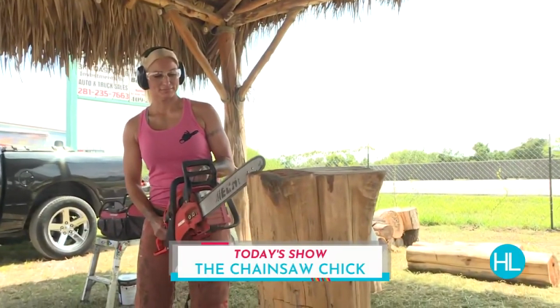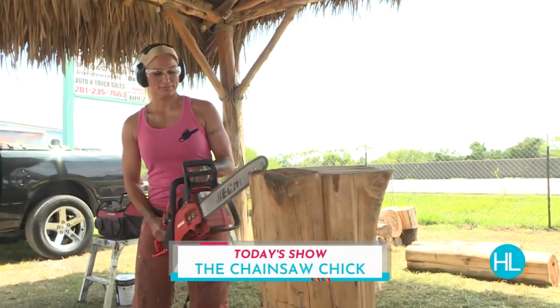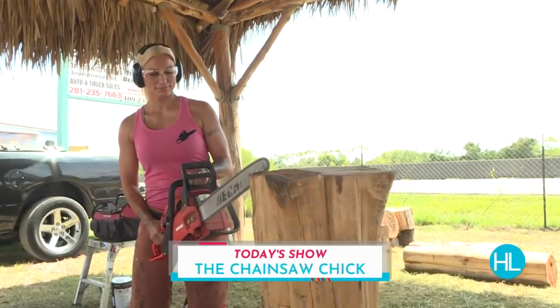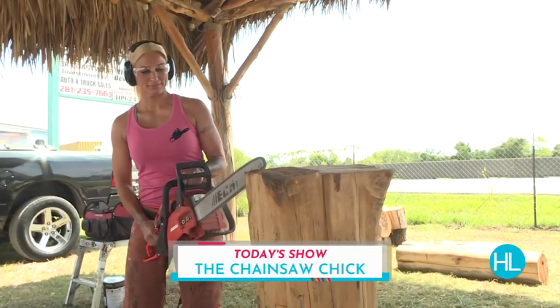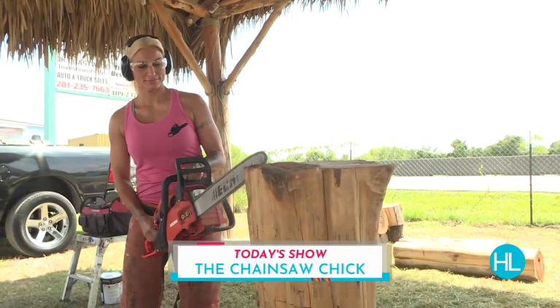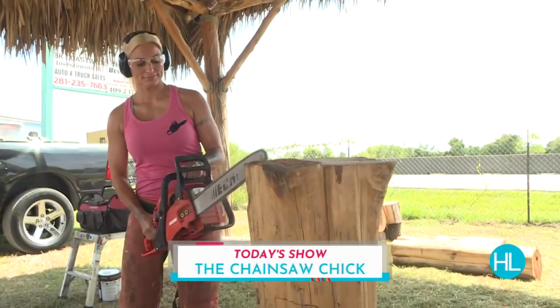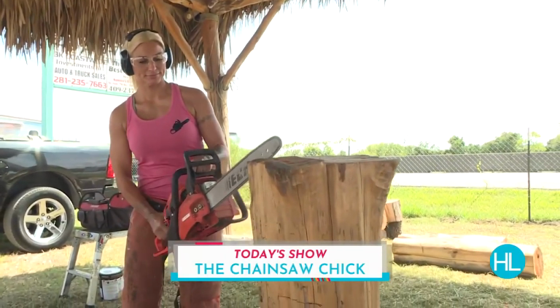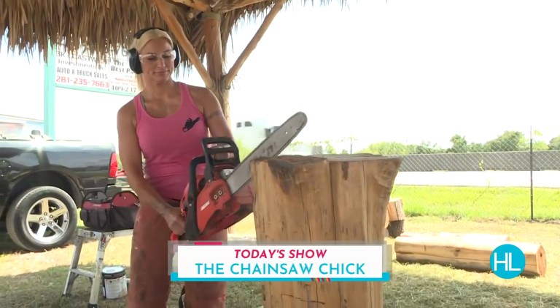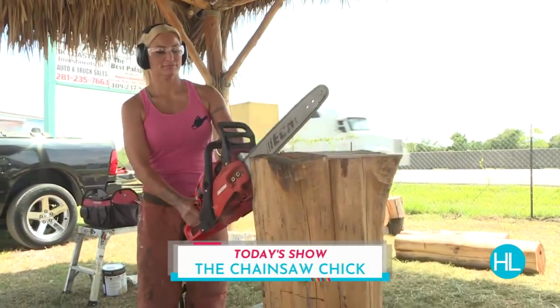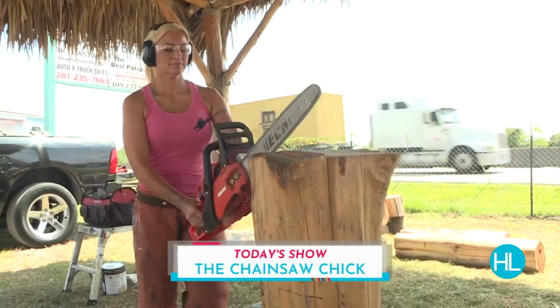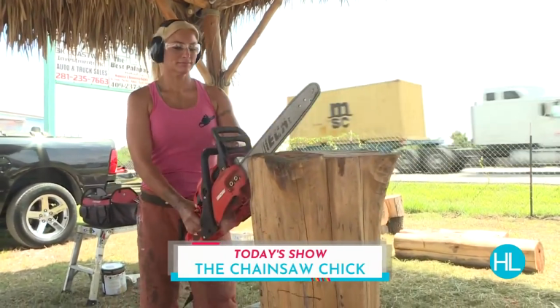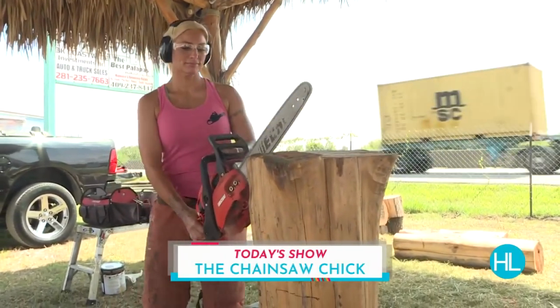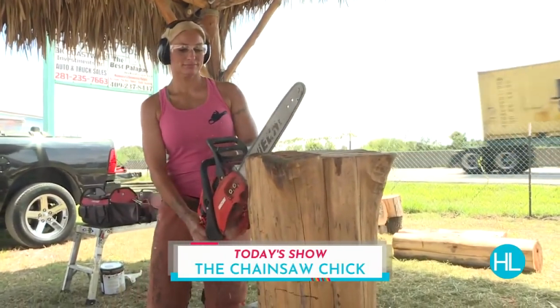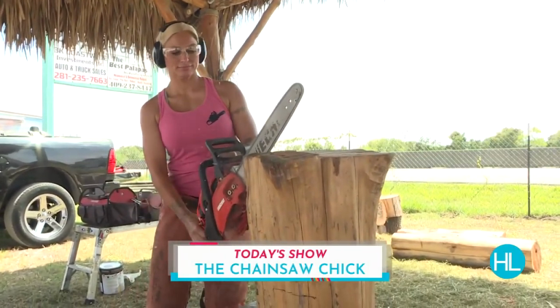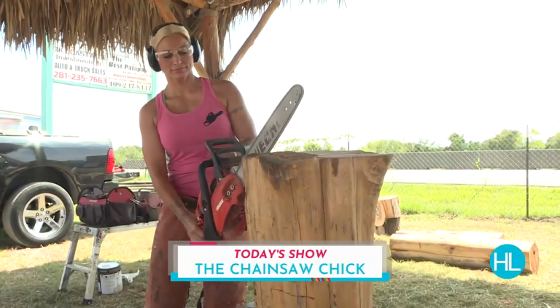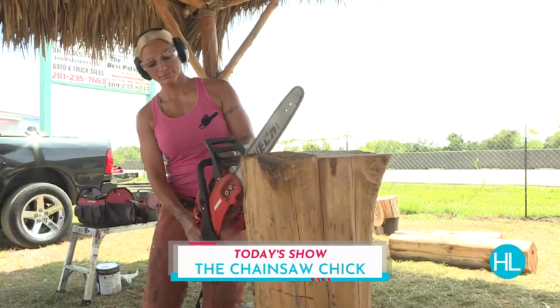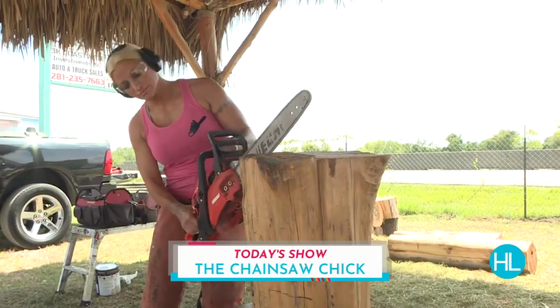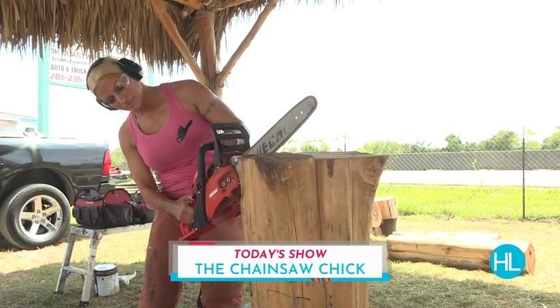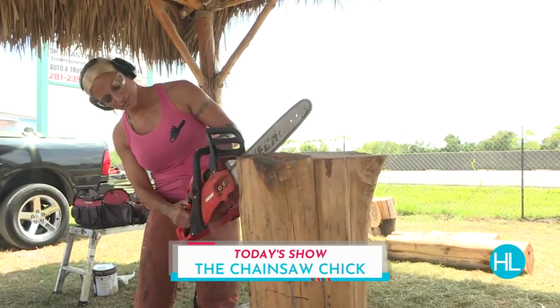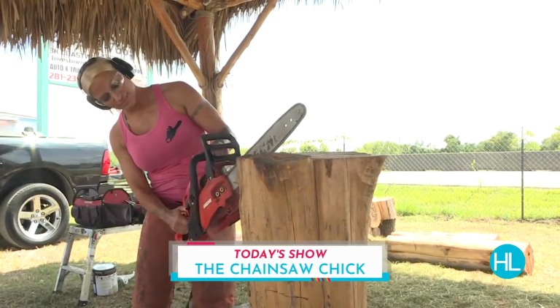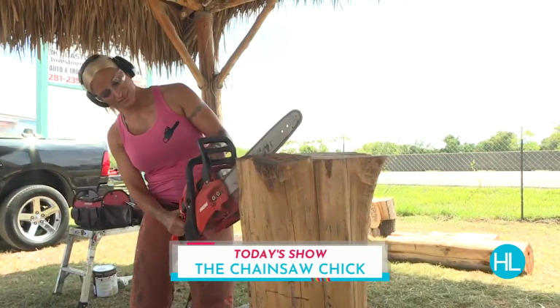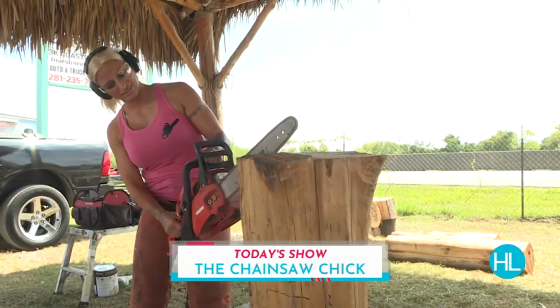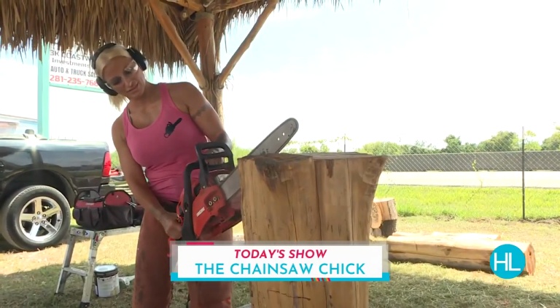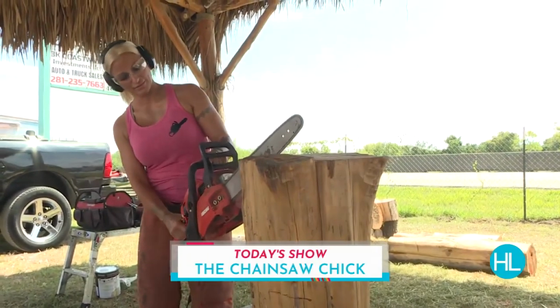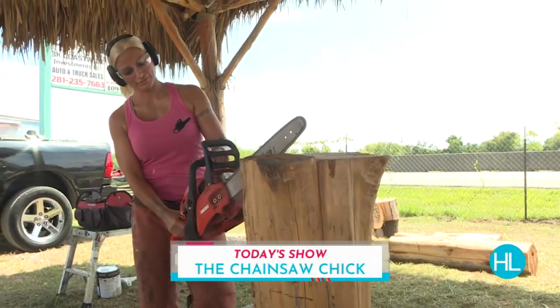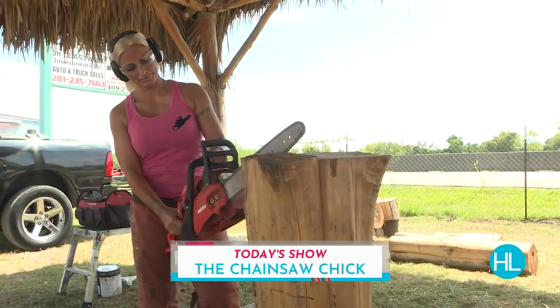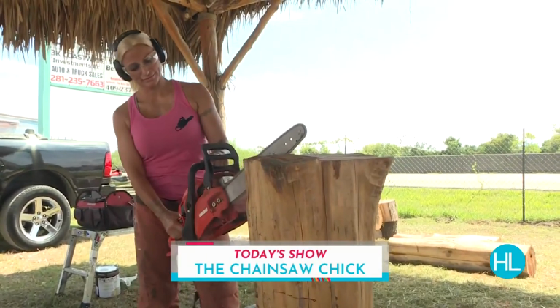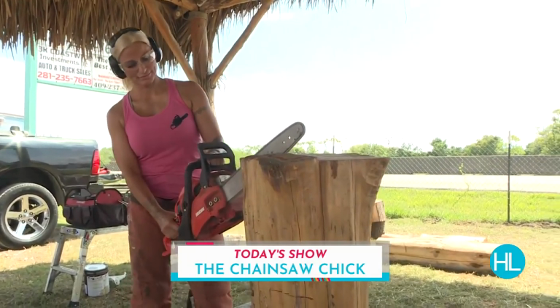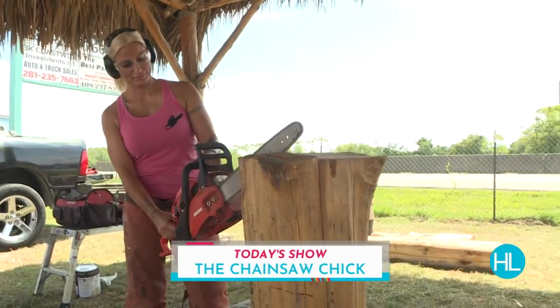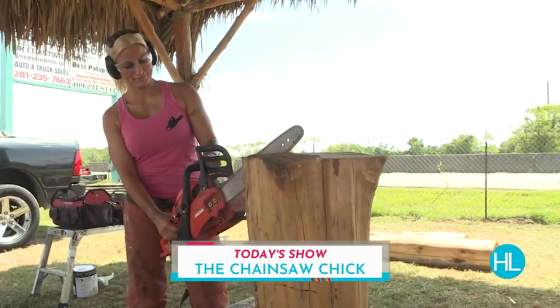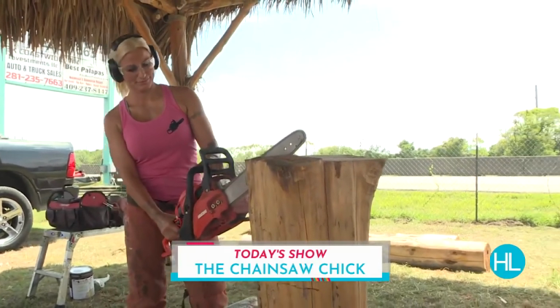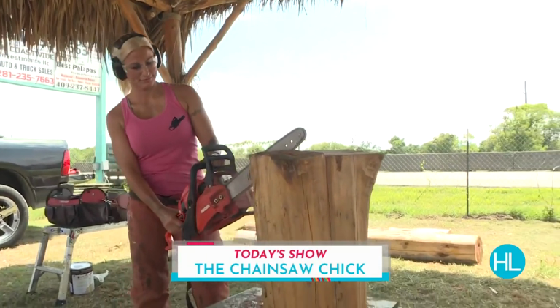Oh my goodness, I was not expecting that. The chainsaw chick — I like it. The chainsaw chick. Very, very nice.